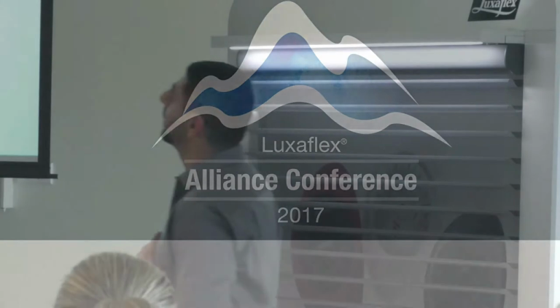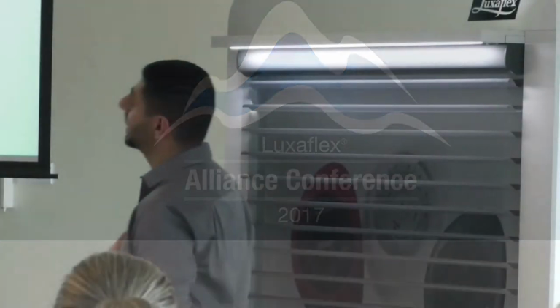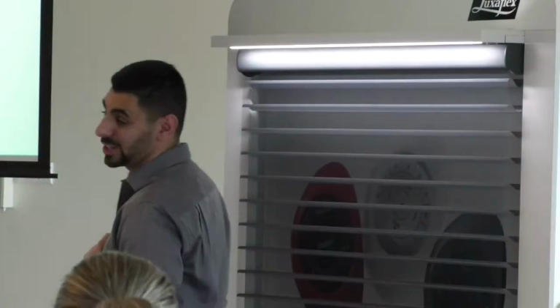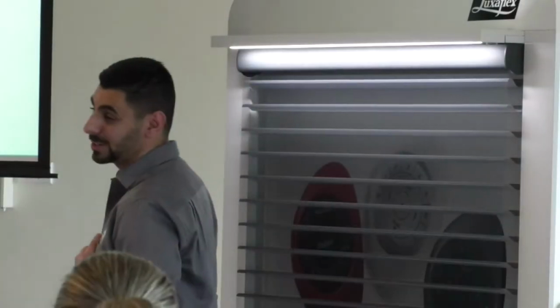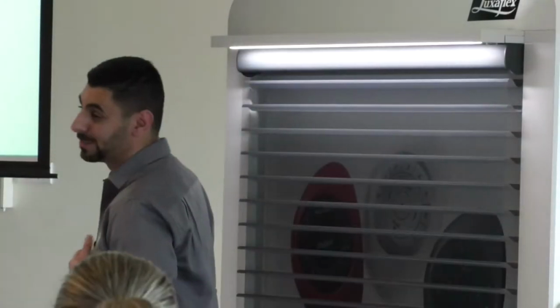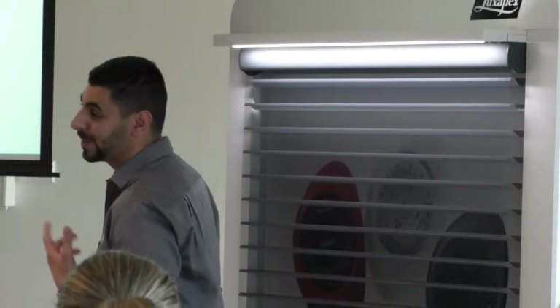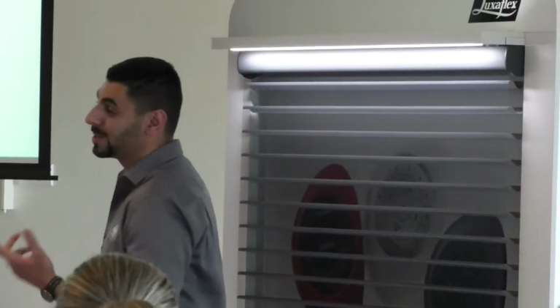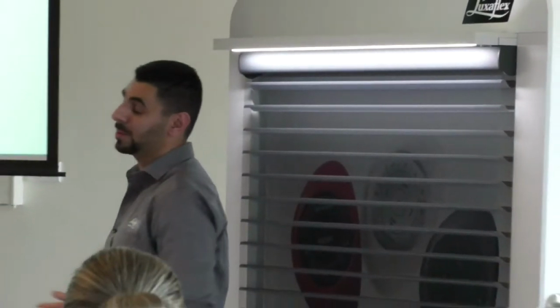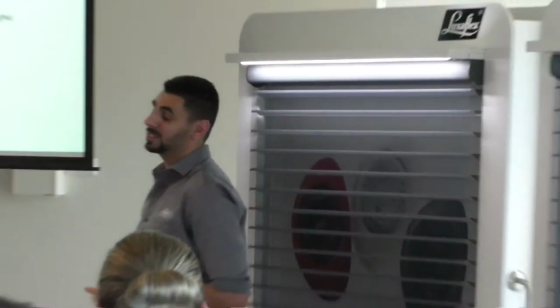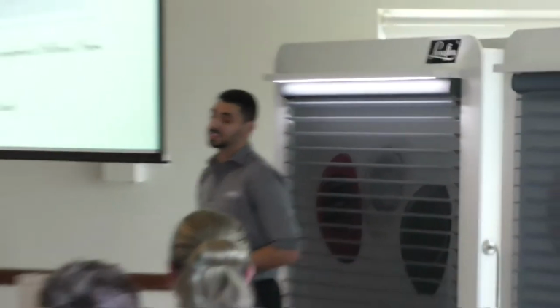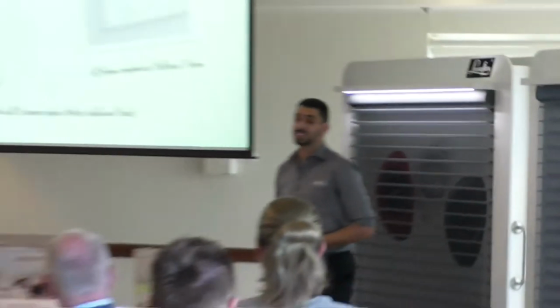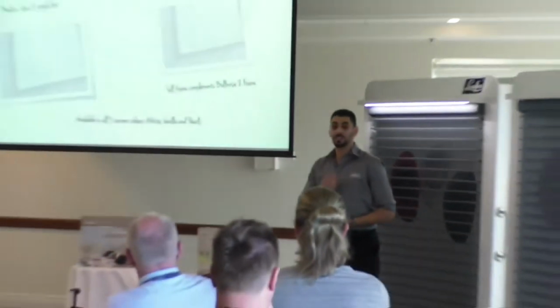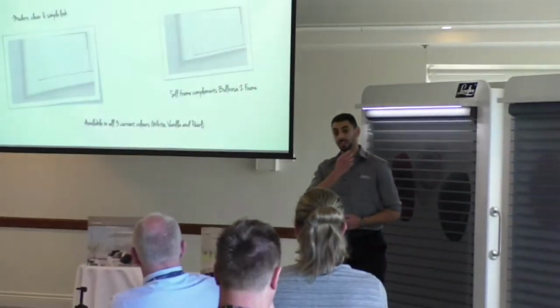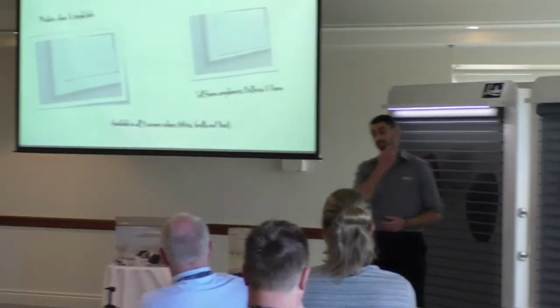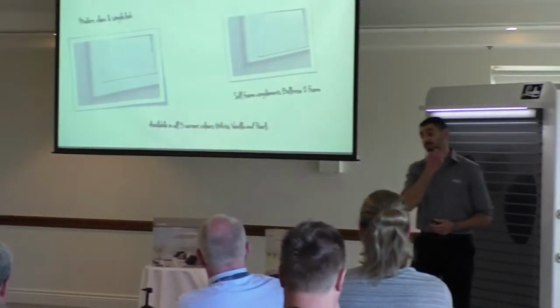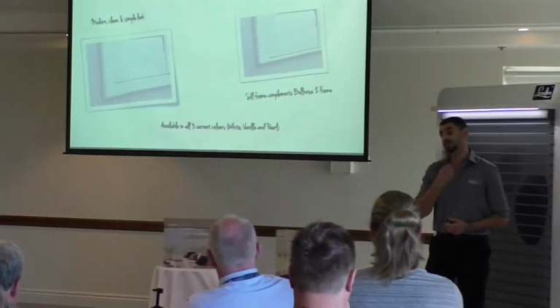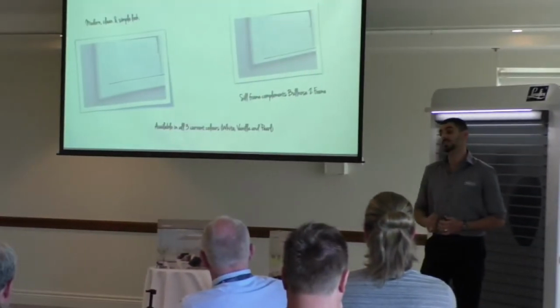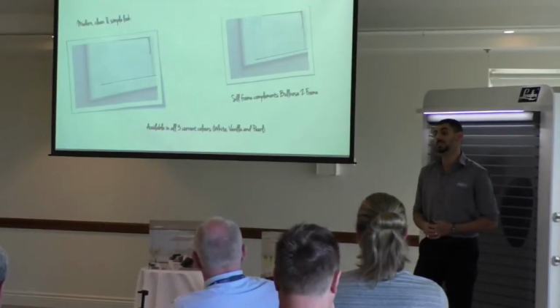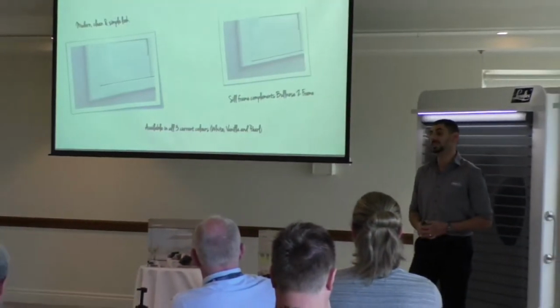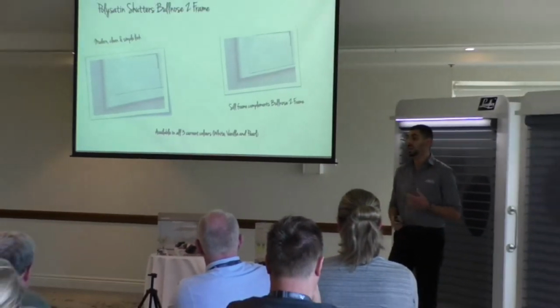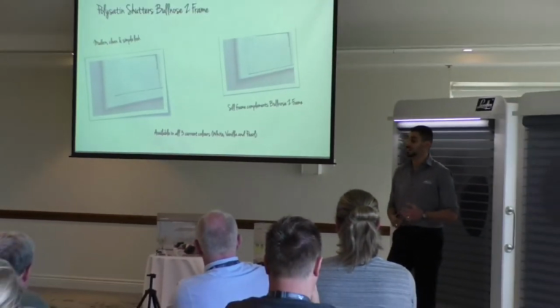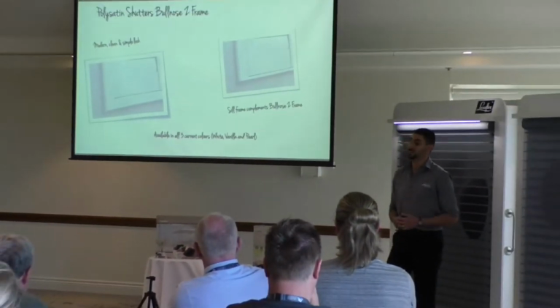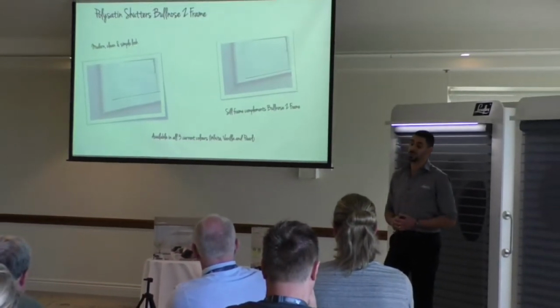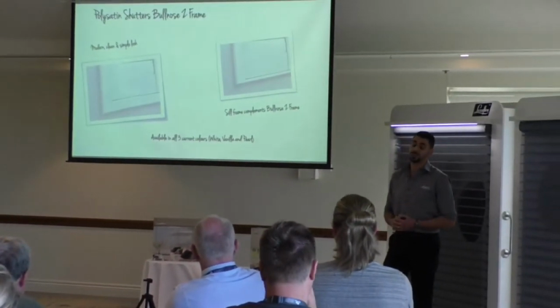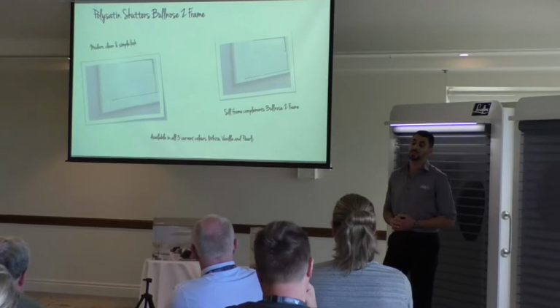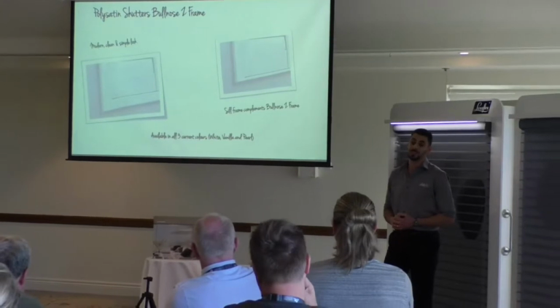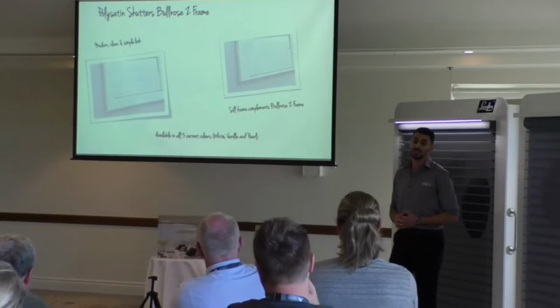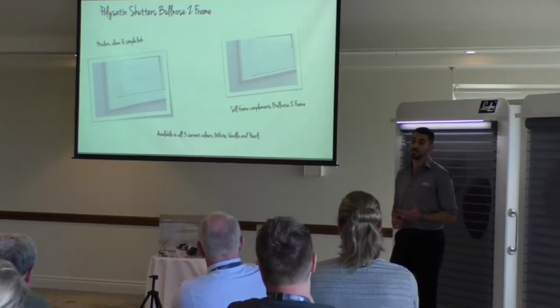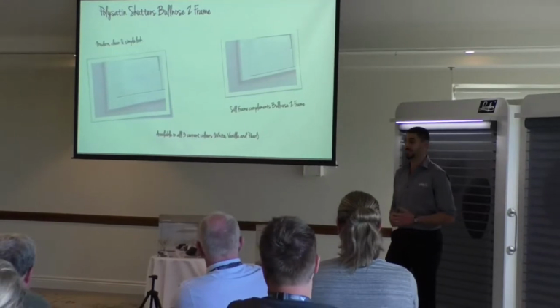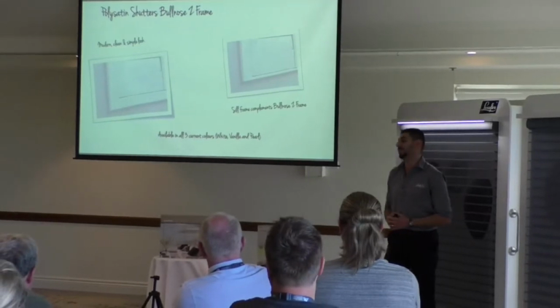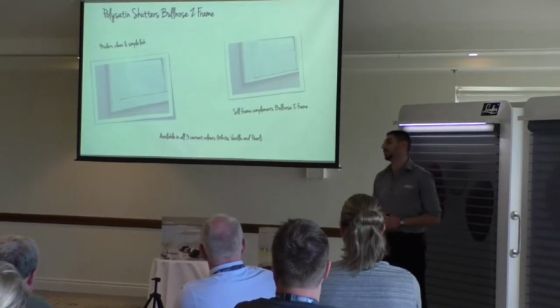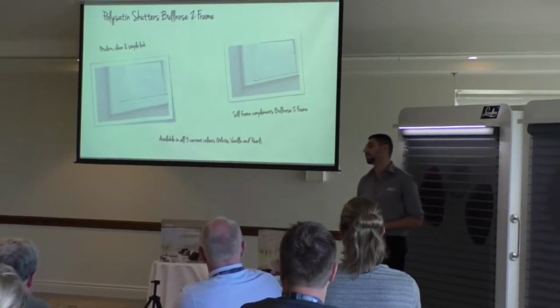Polysad and shutters have had a few new additions this year that quite a few of you have been patiently waiting for.